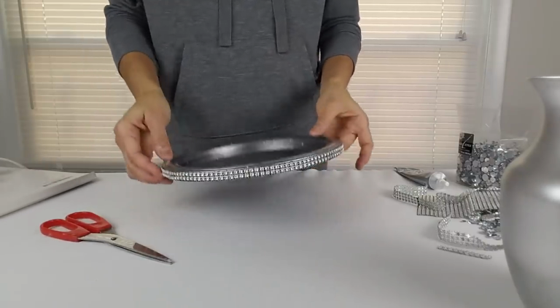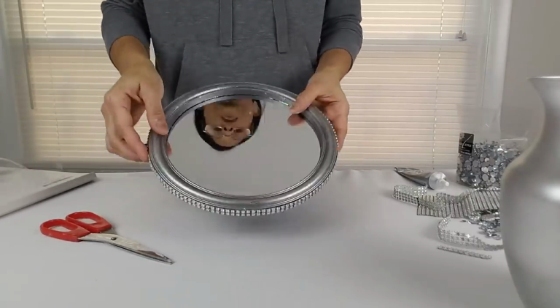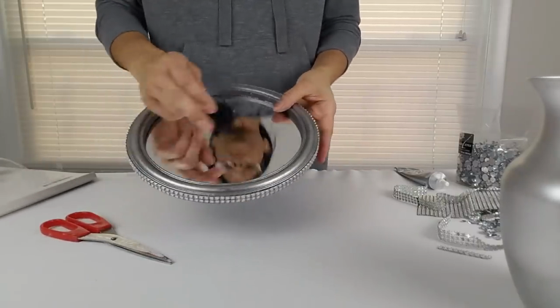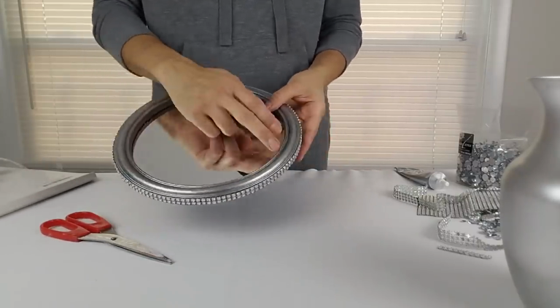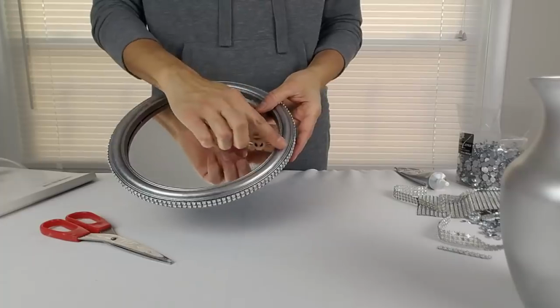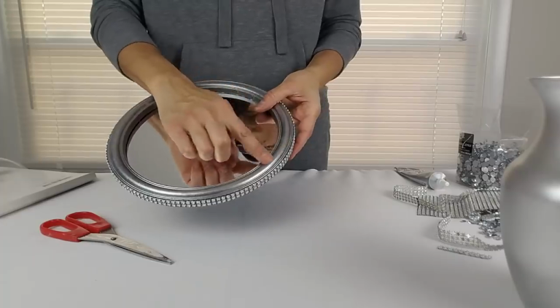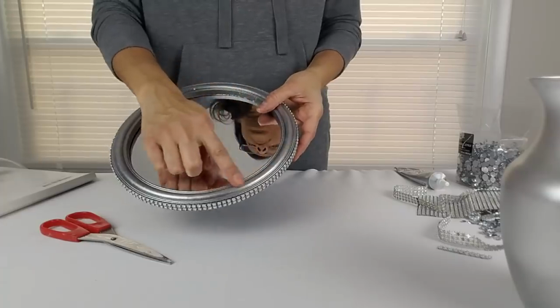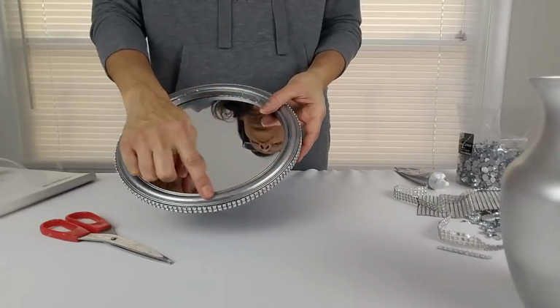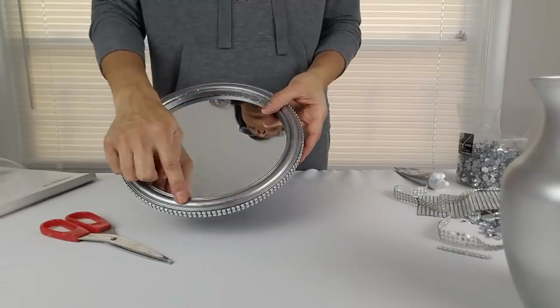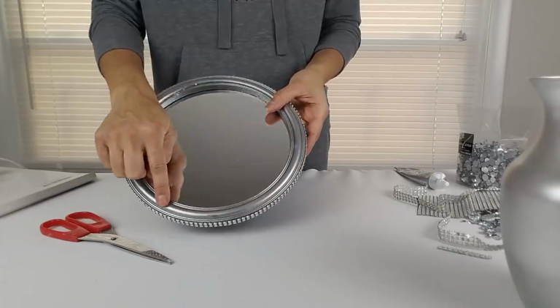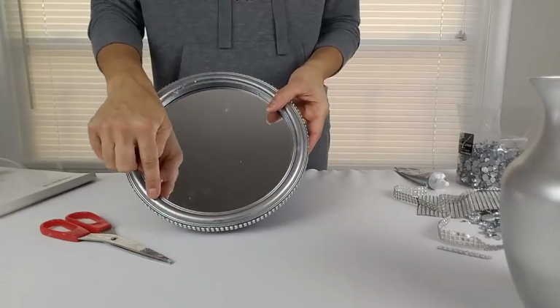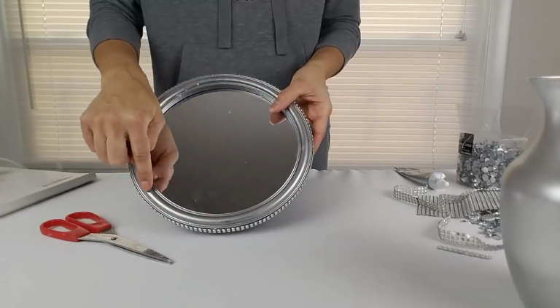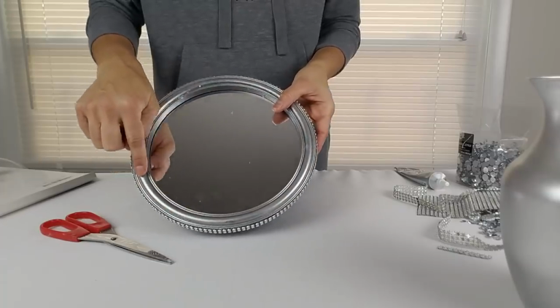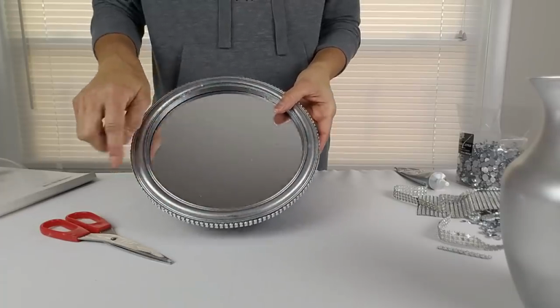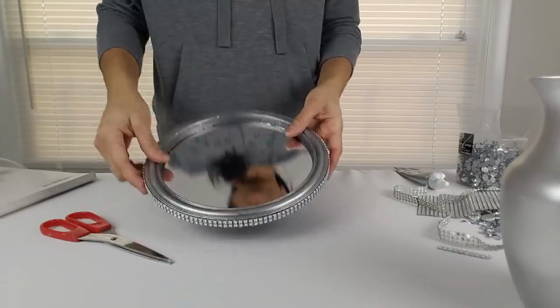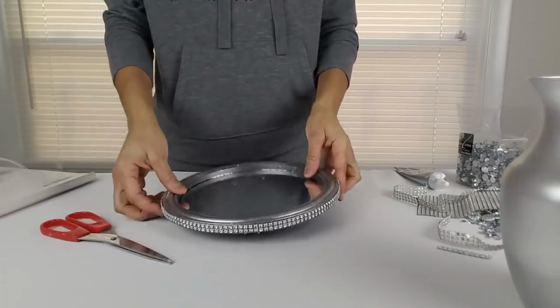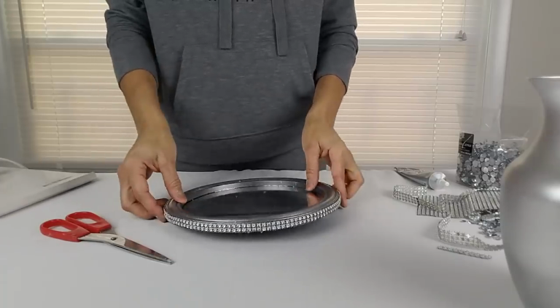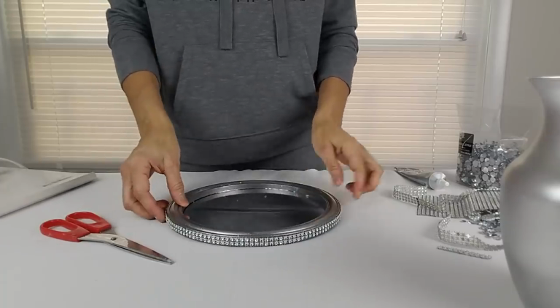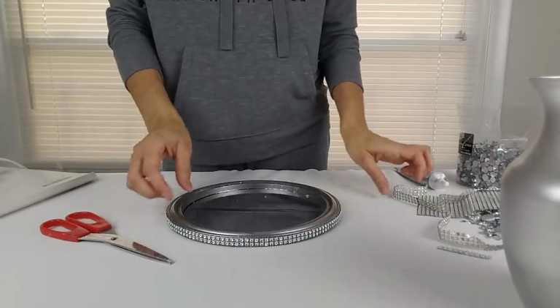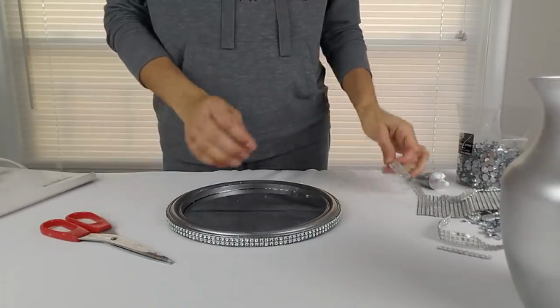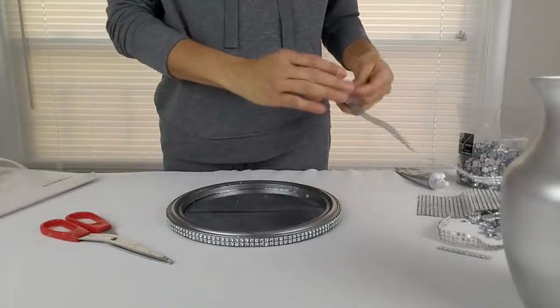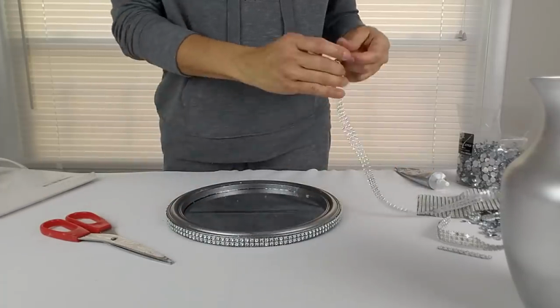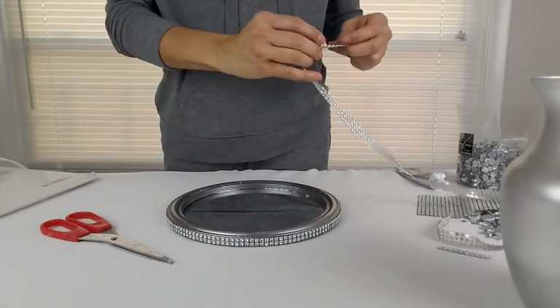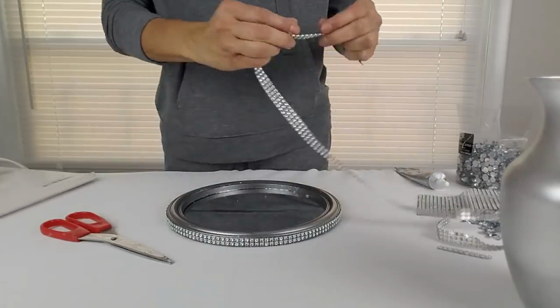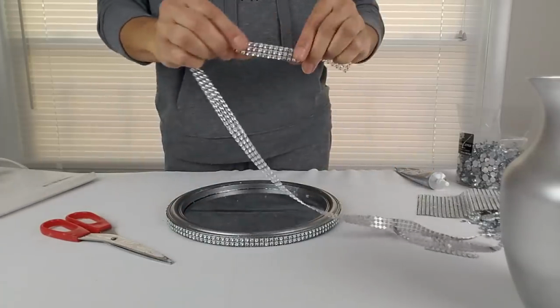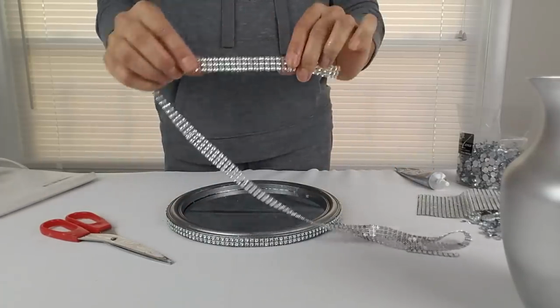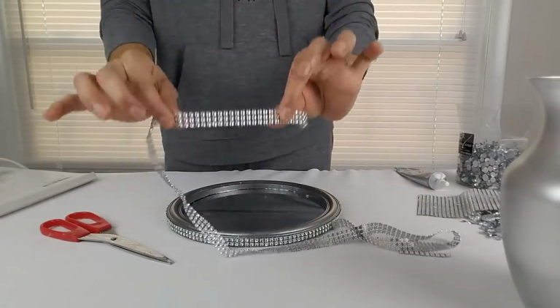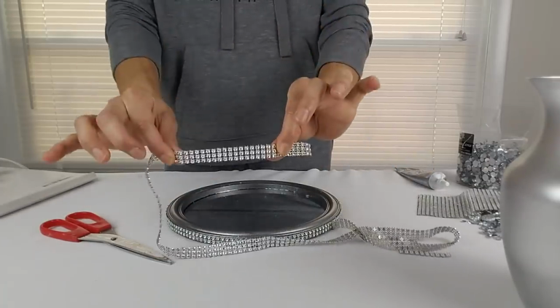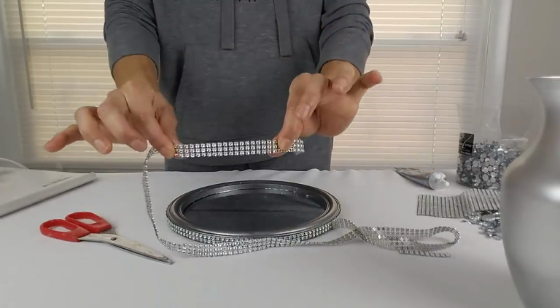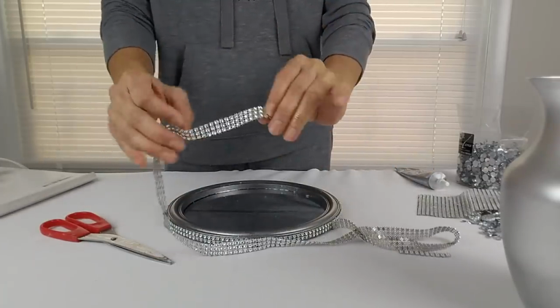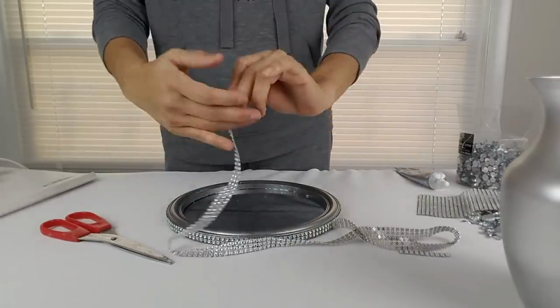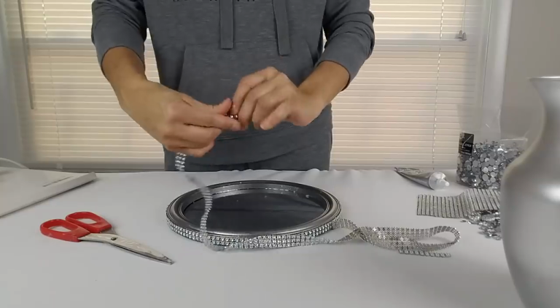Now I'm going to glue a three-row strip of my silver diamond wrap to the top of the mirror frame.